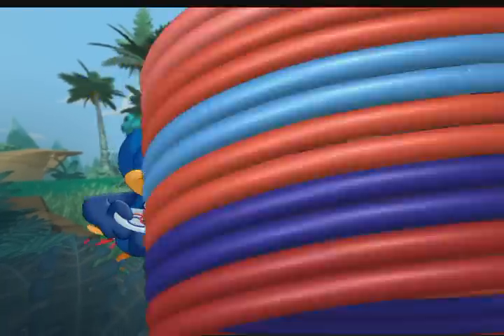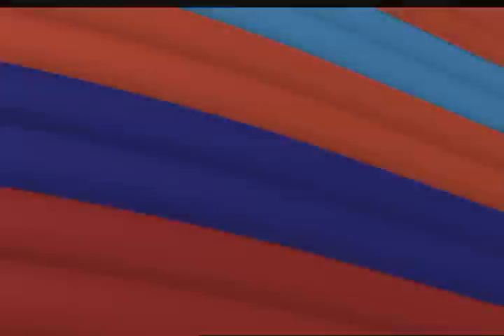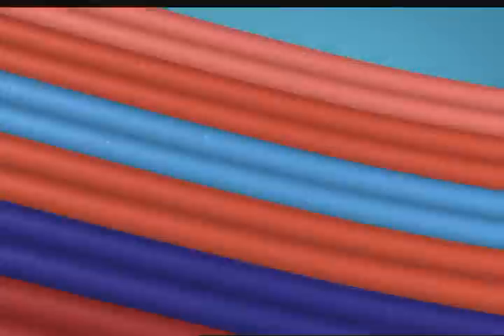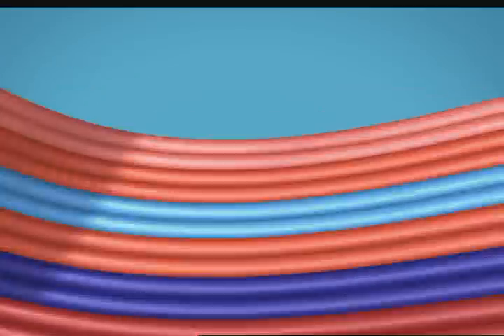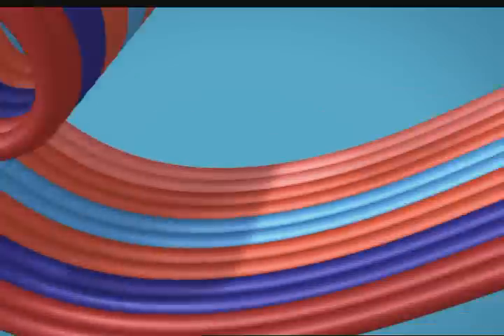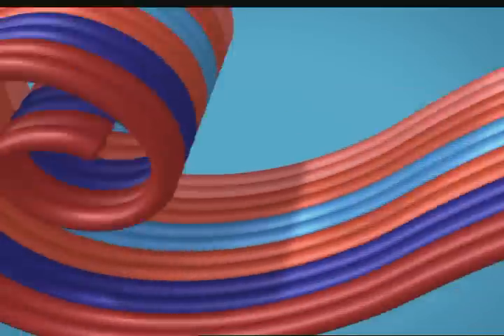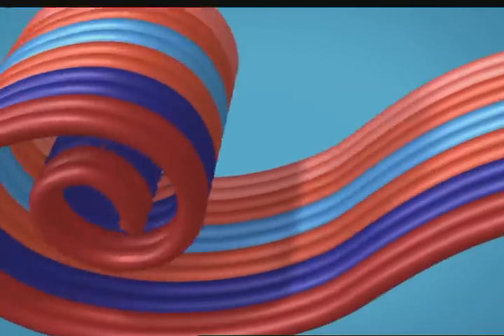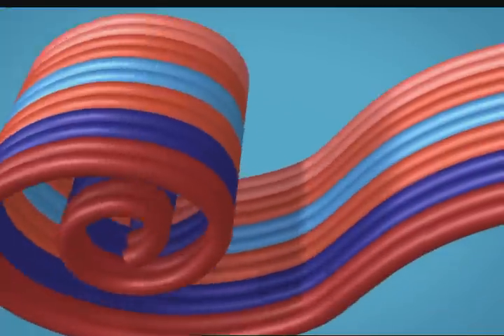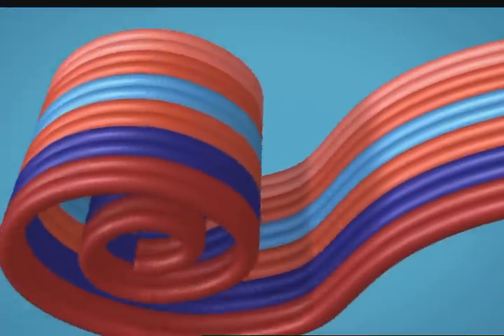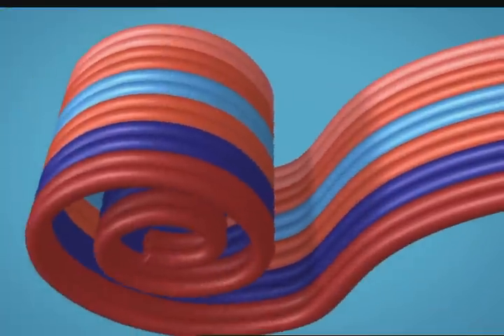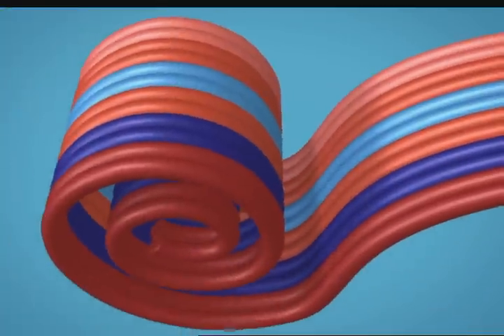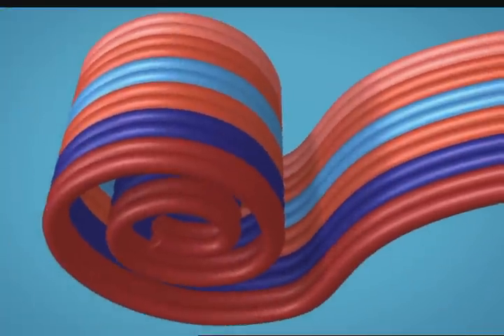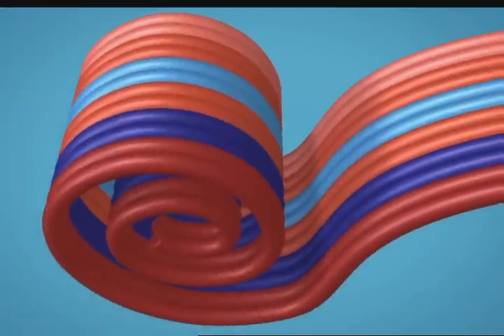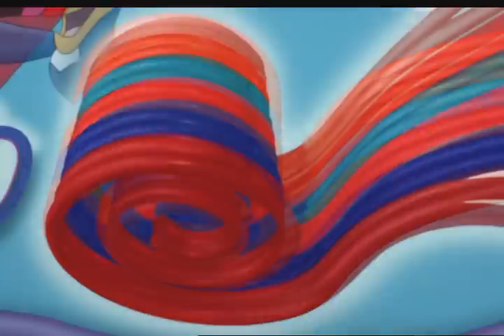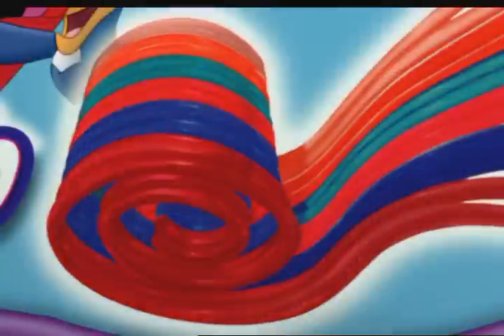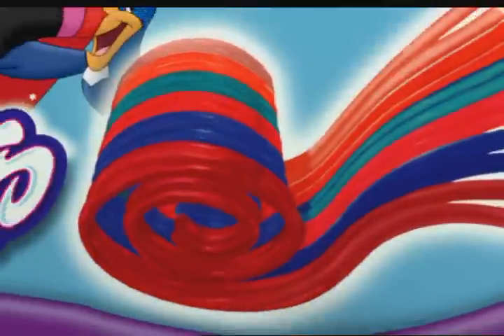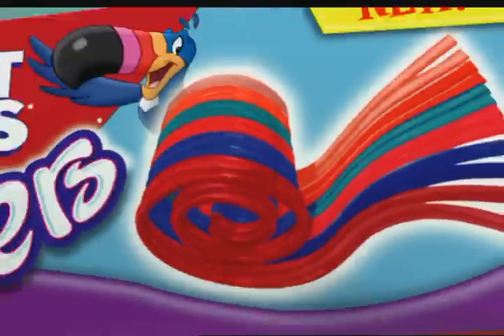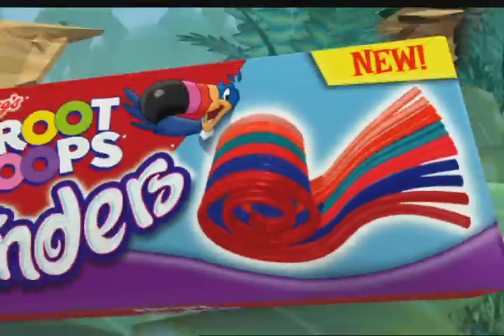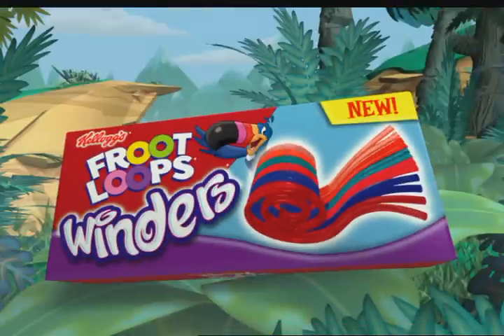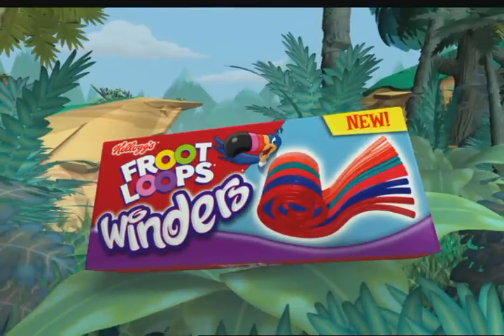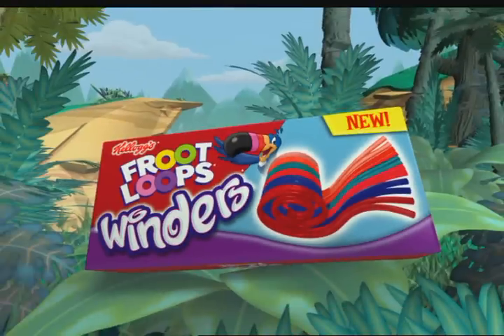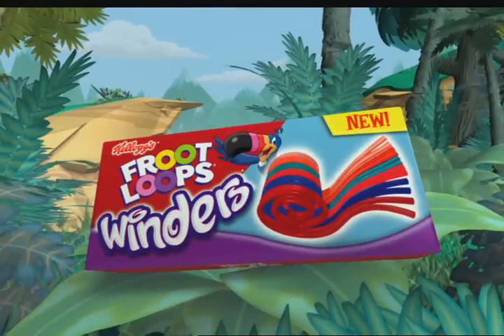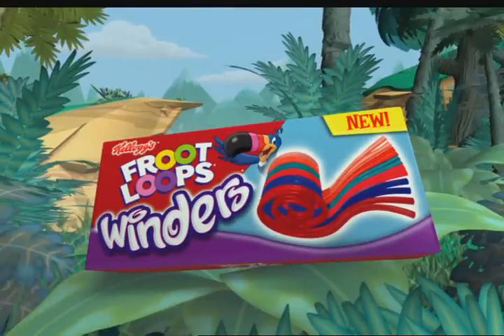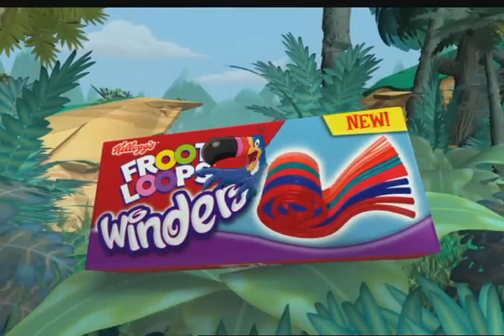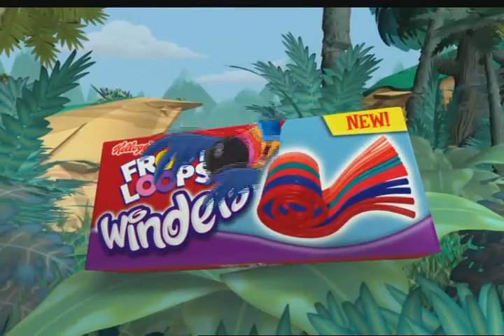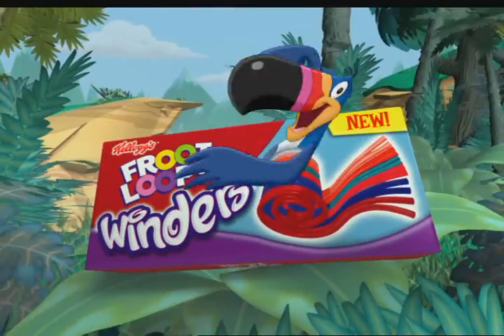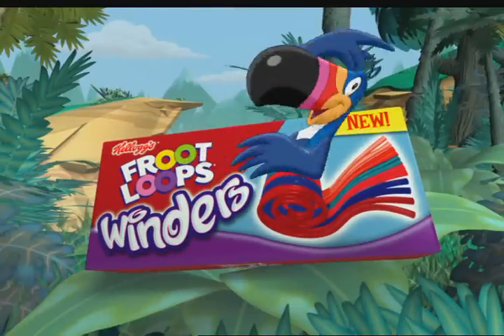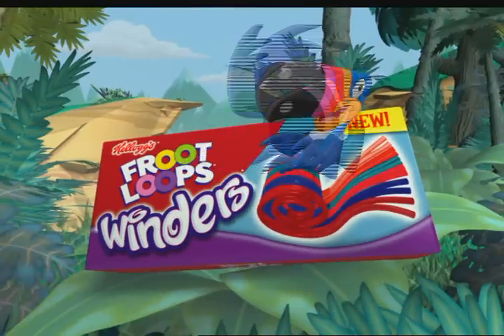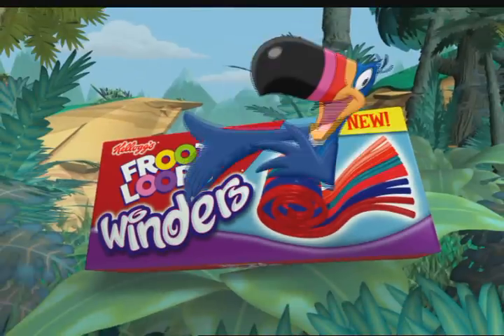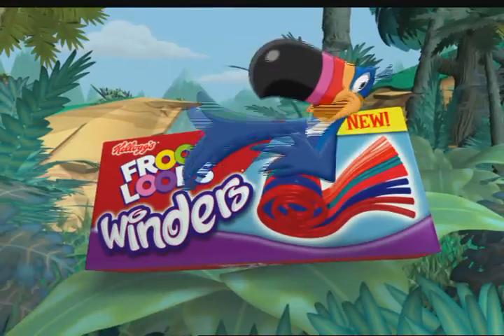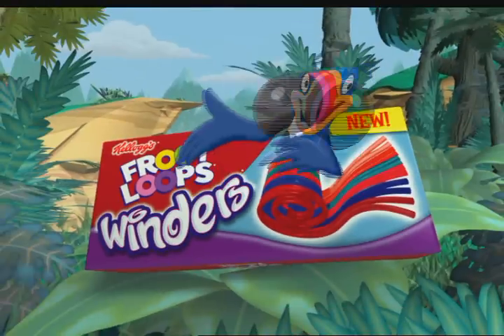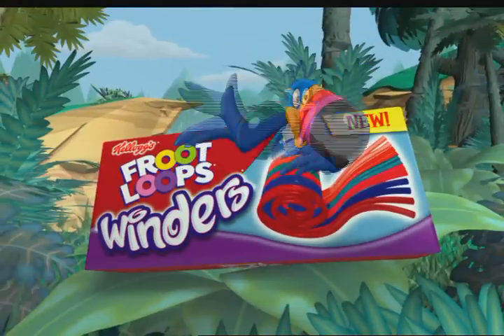There's 12 strands of fruity fun in every Froot Loops Winders, new from Kellogg's. How do you unwind?